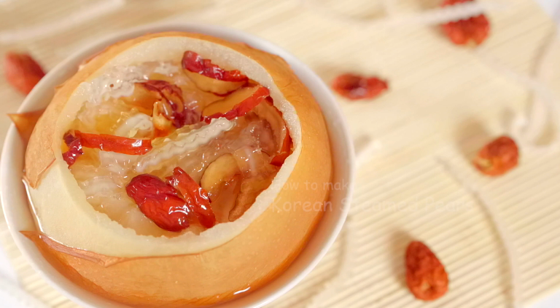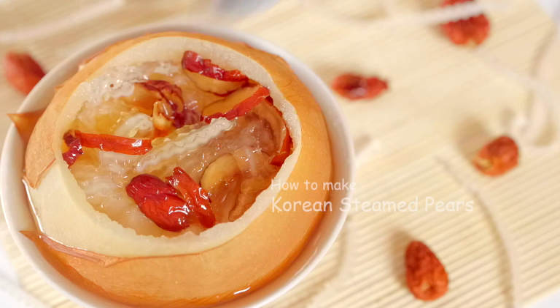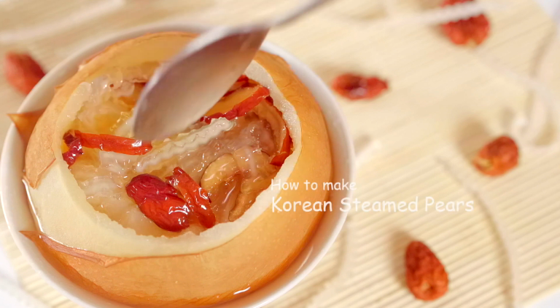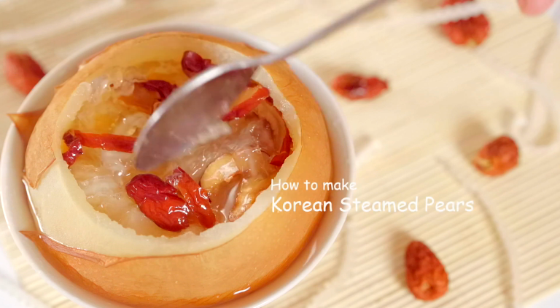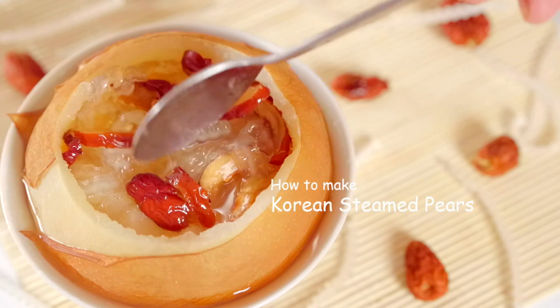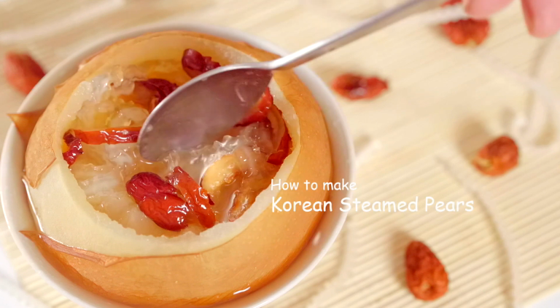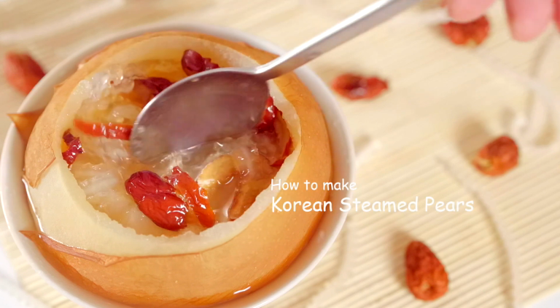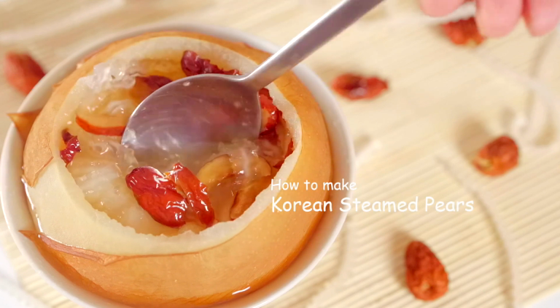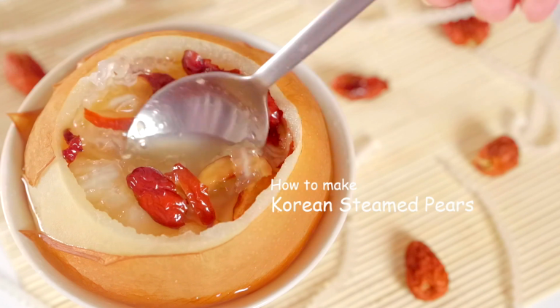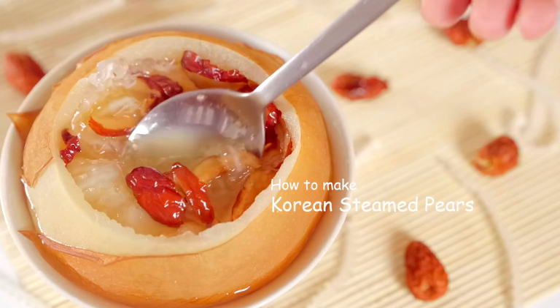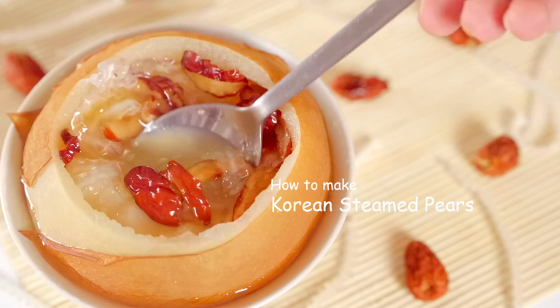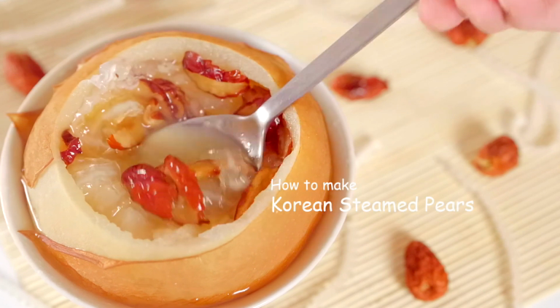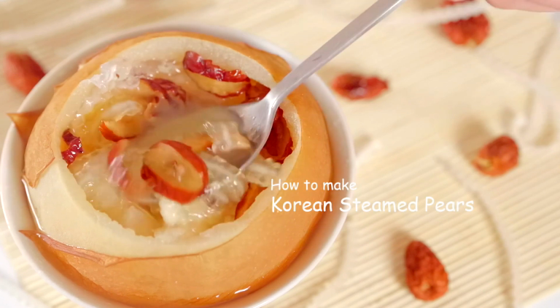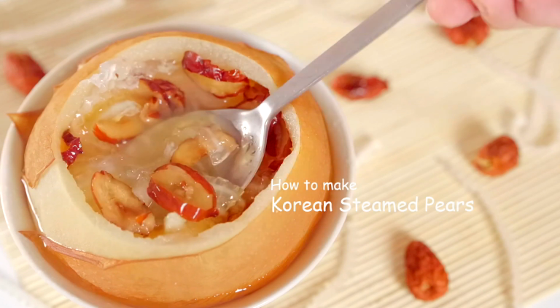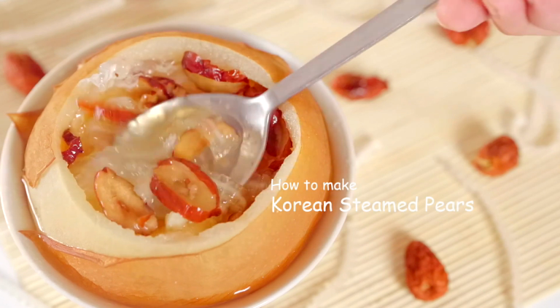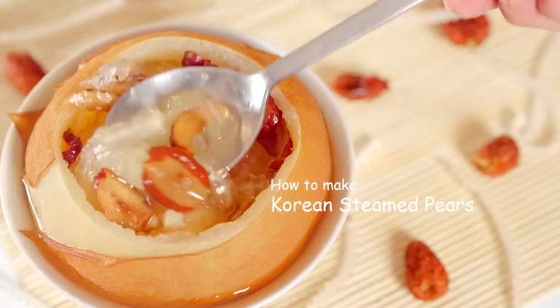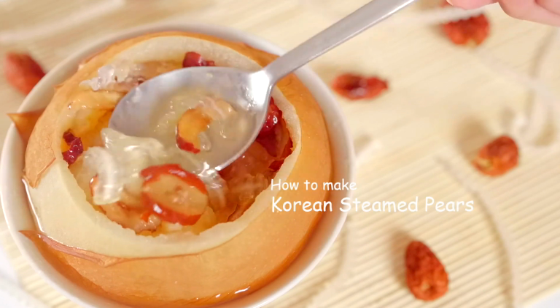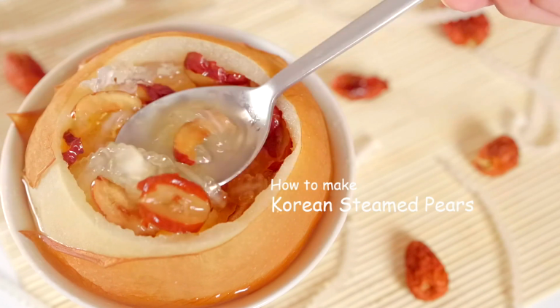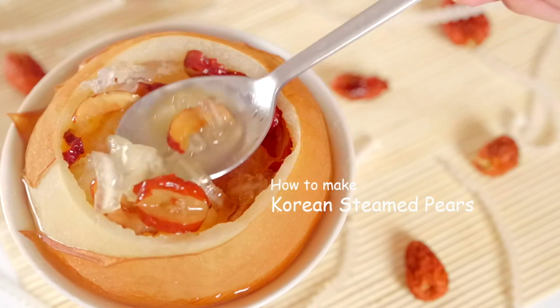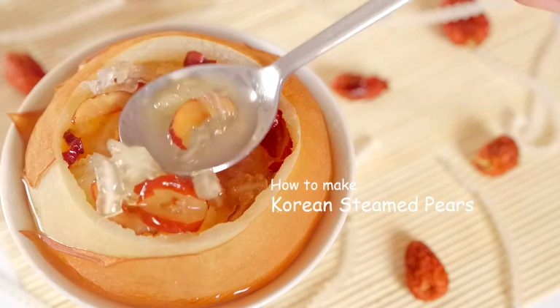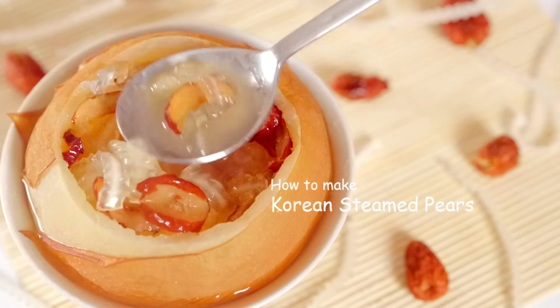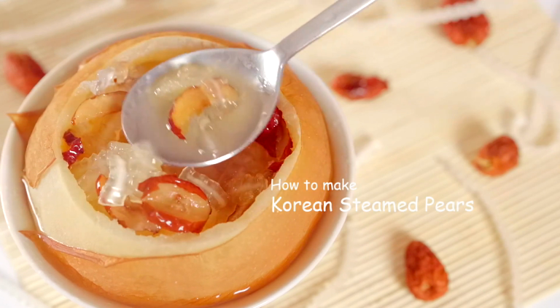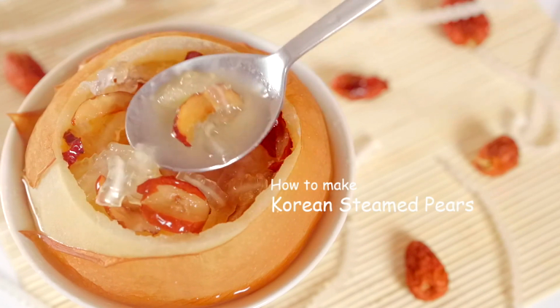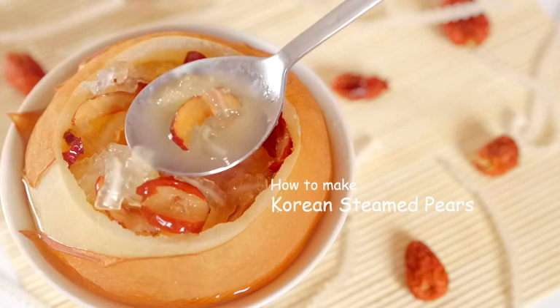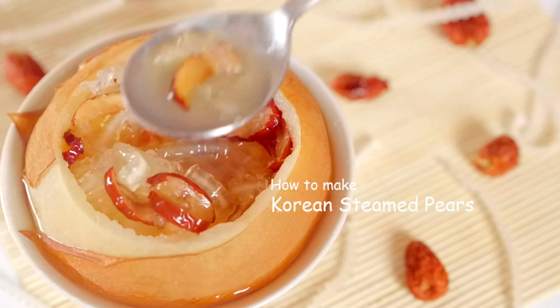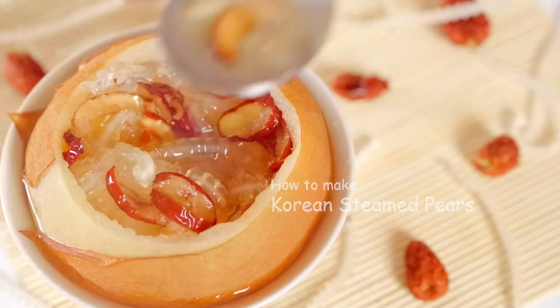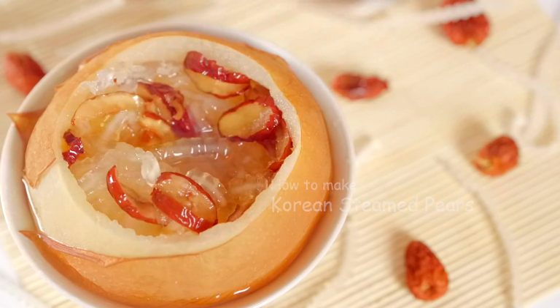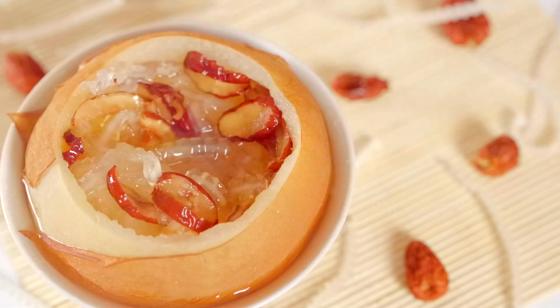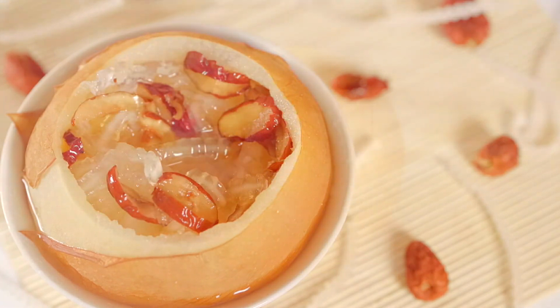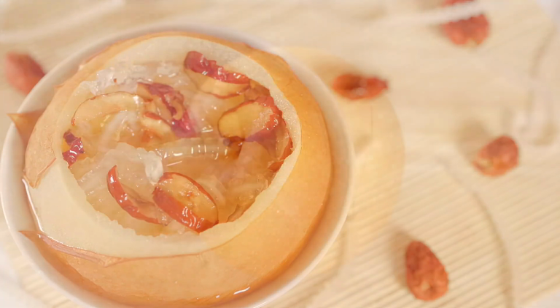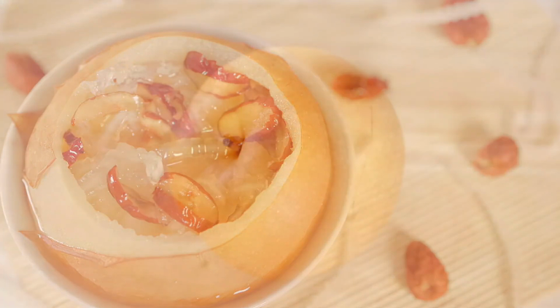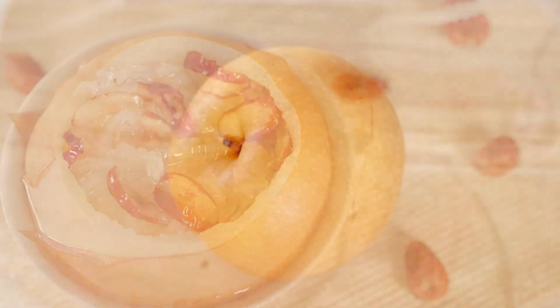Hi there! Today I'm going to show you how to make Korean steamed pears.